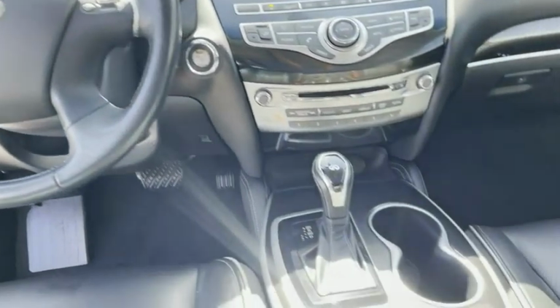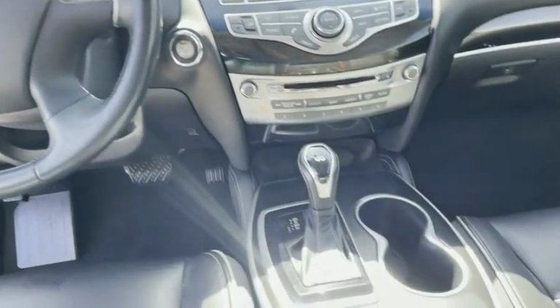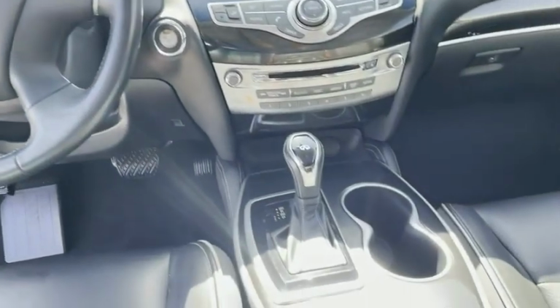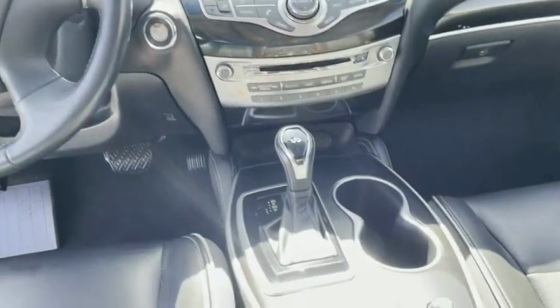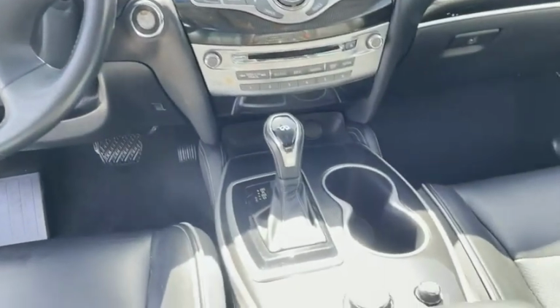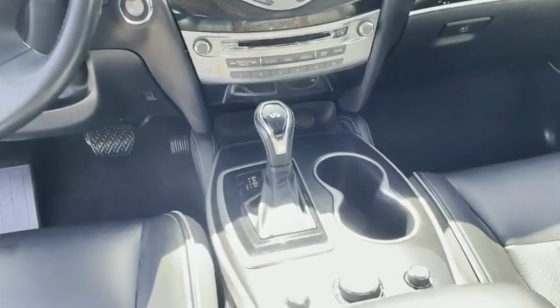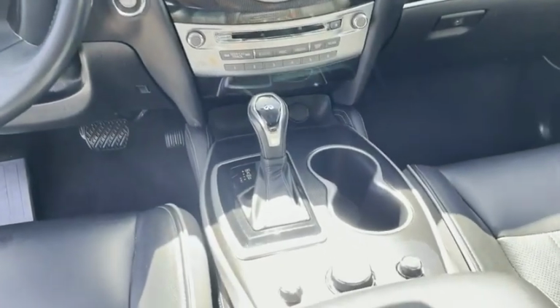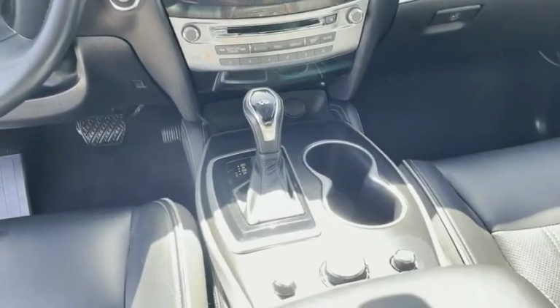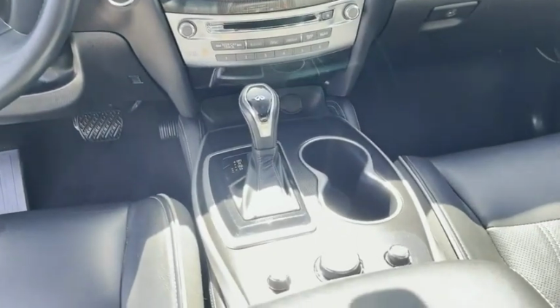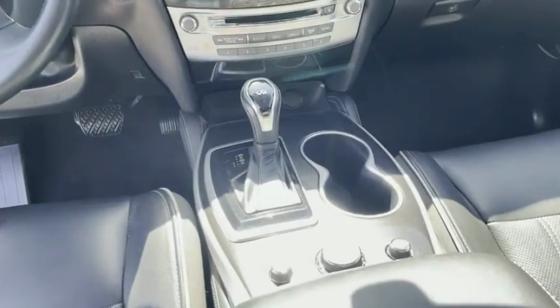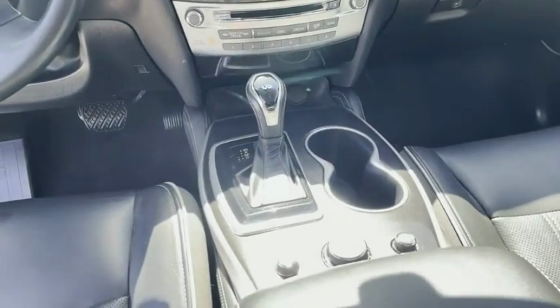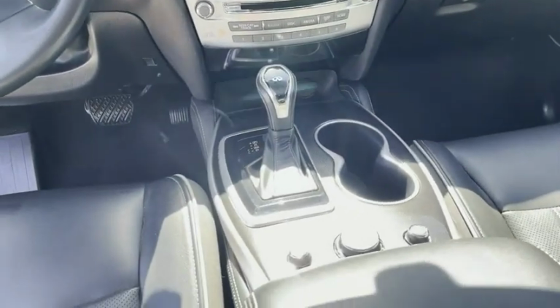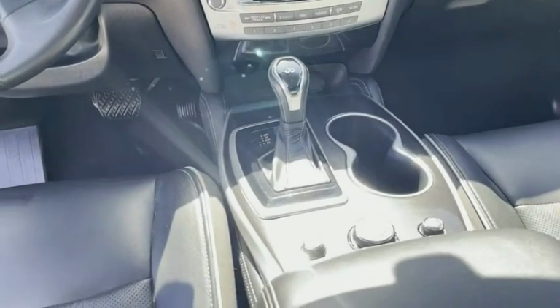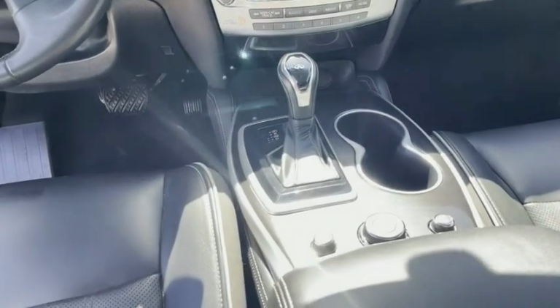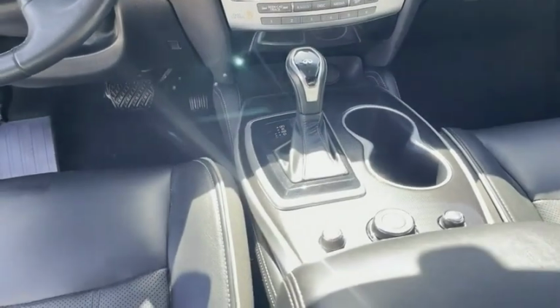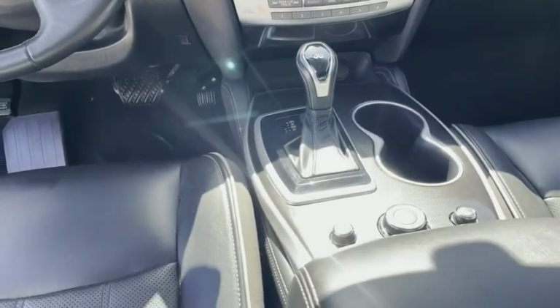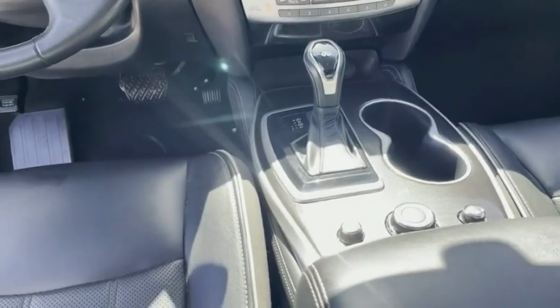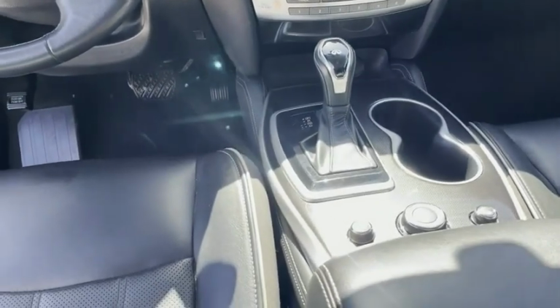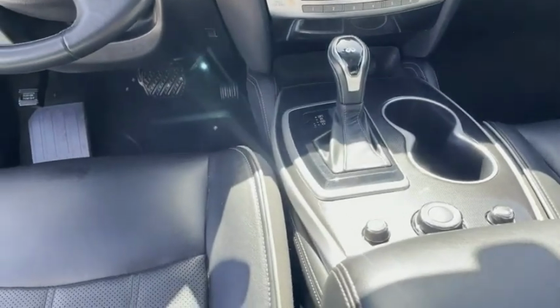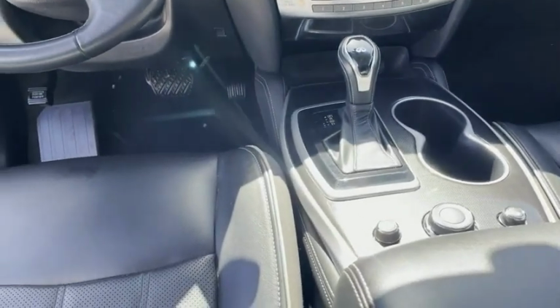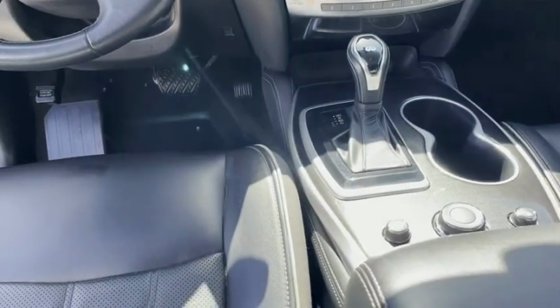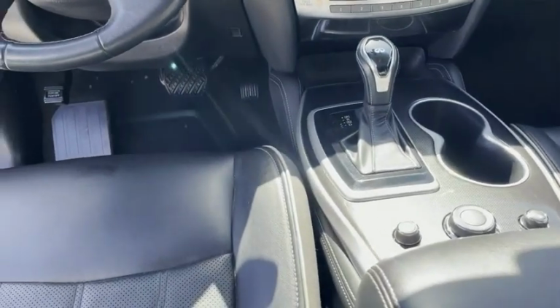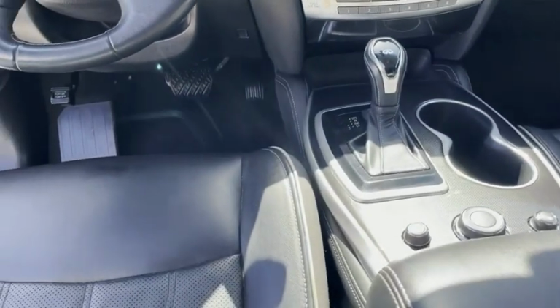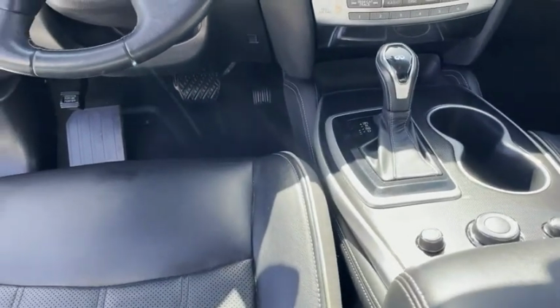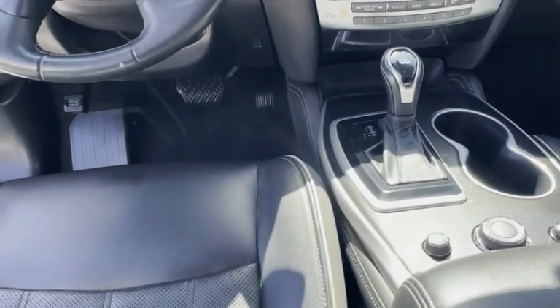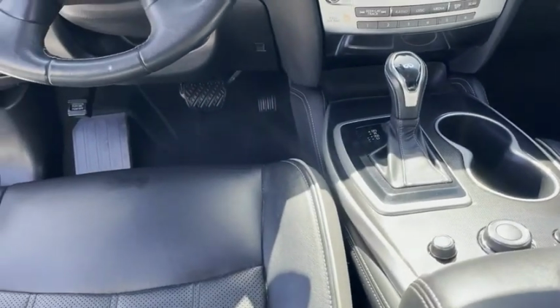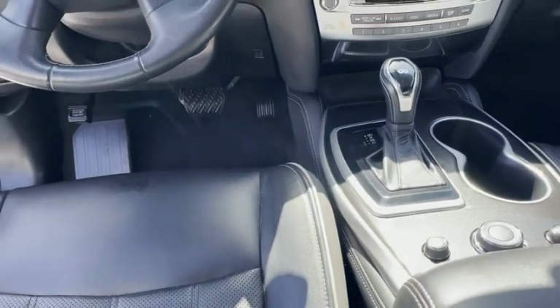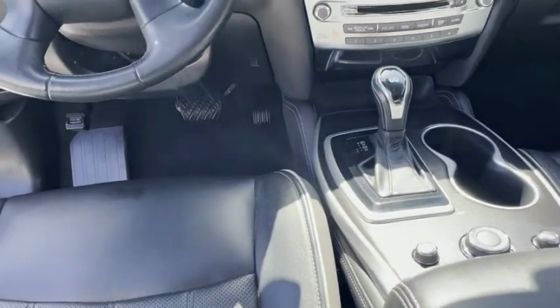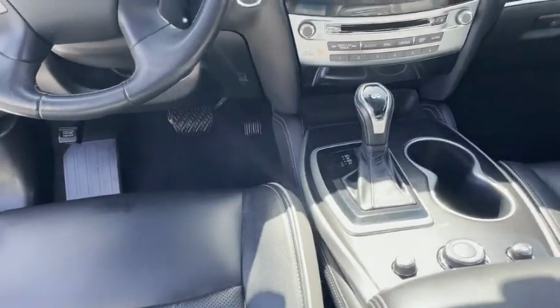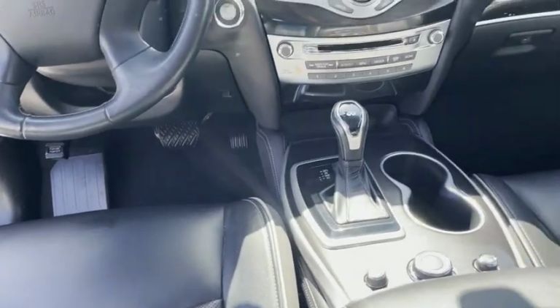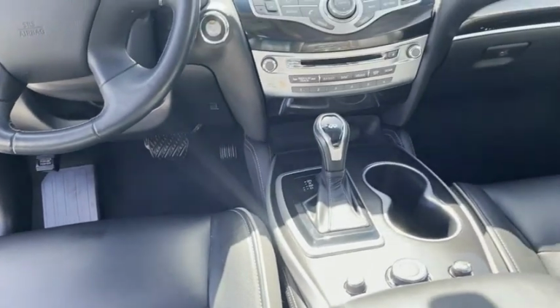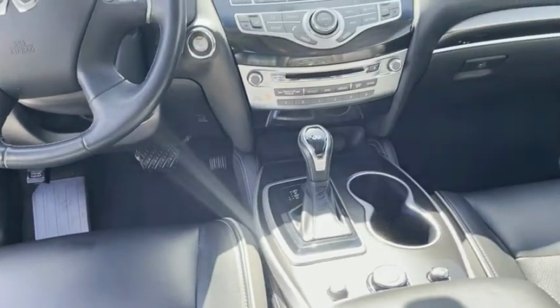Even your shifter, guys, all the way down to your leather. Look at that — new.